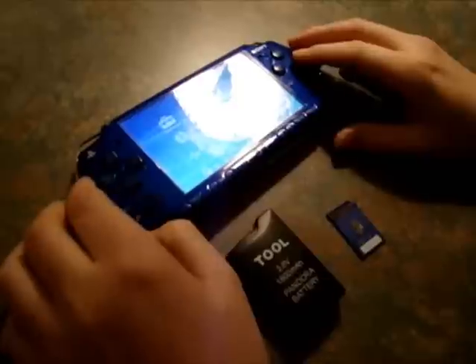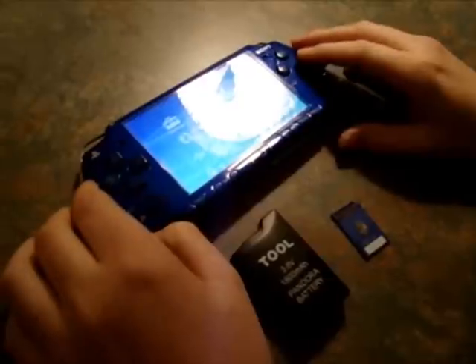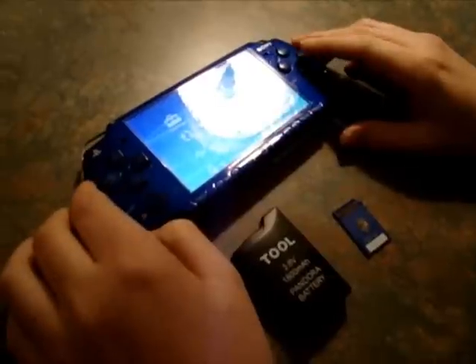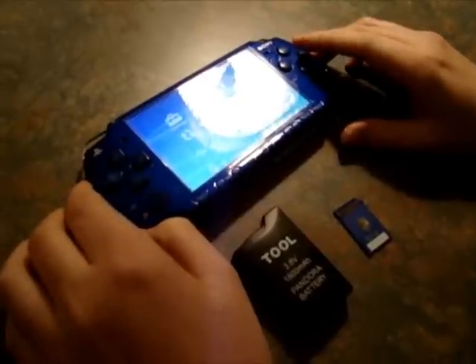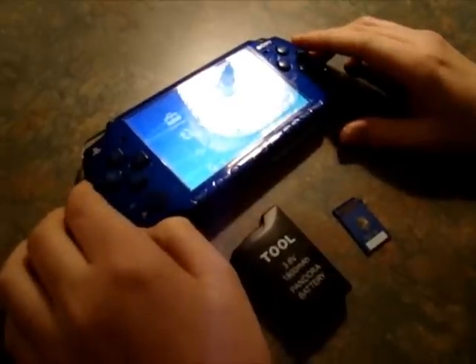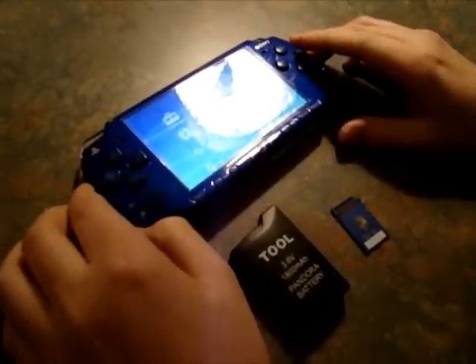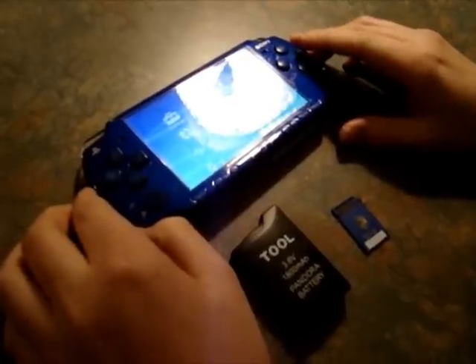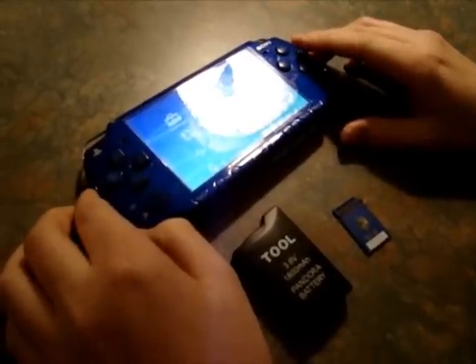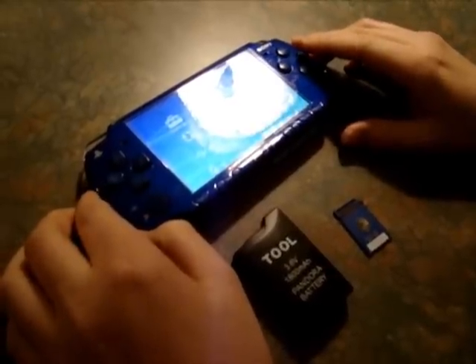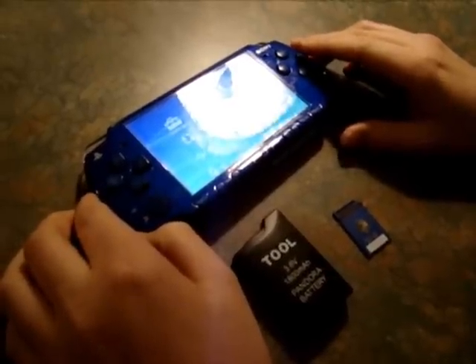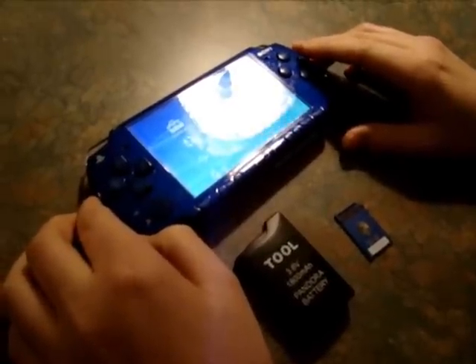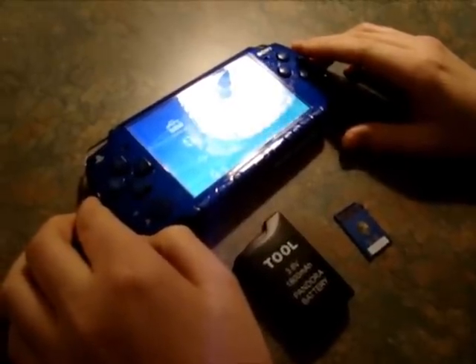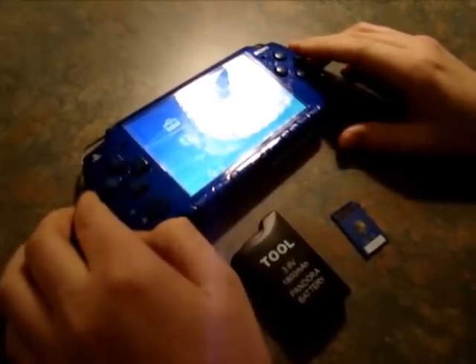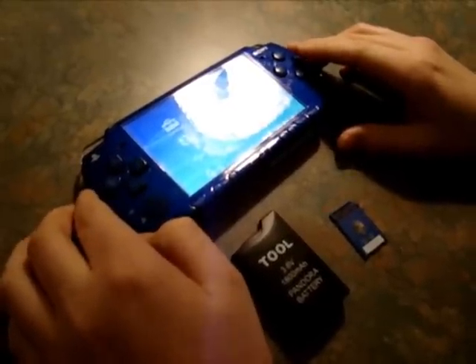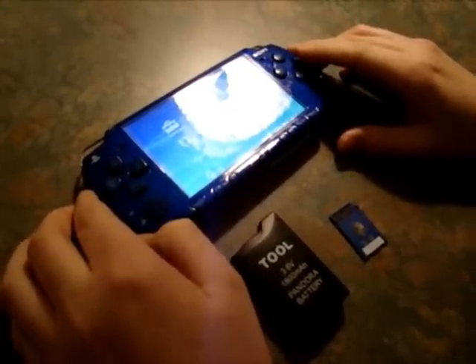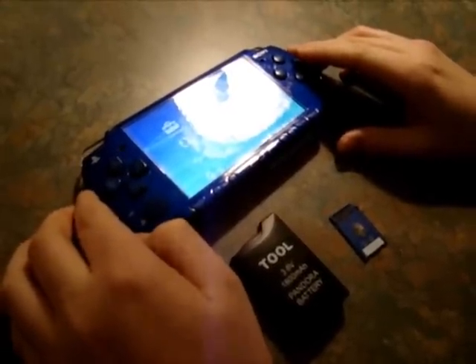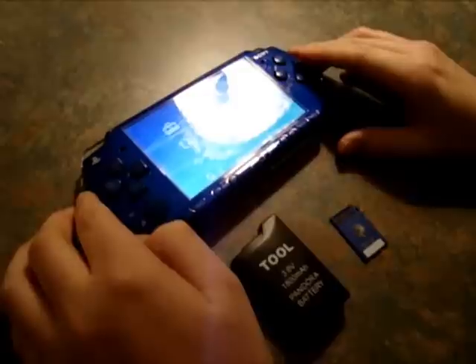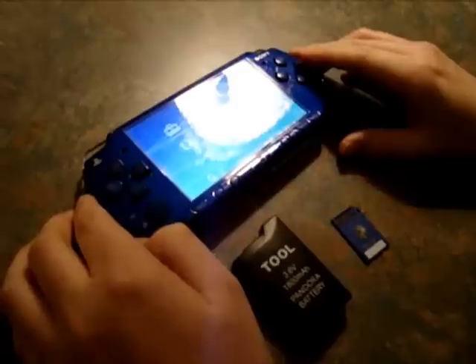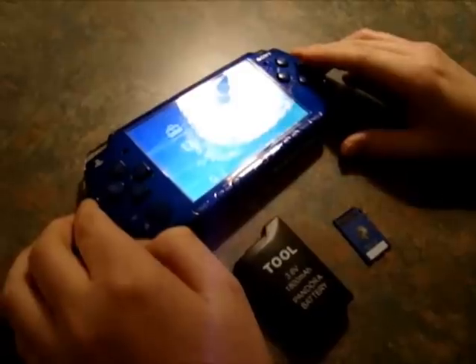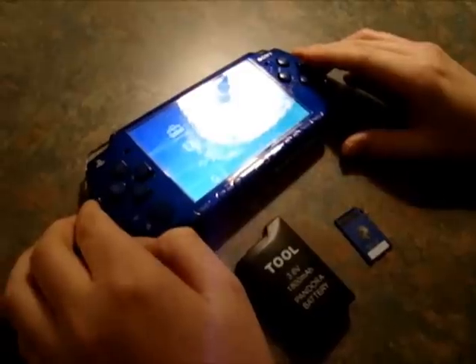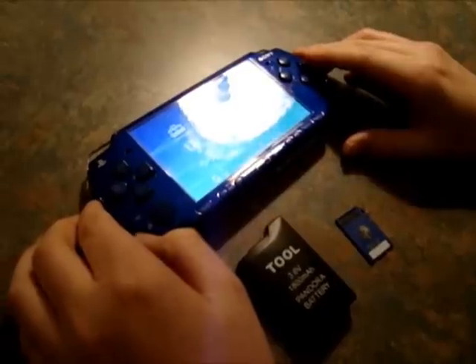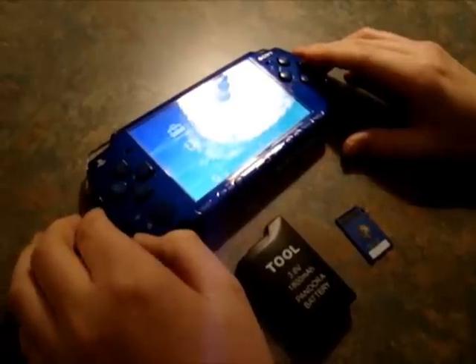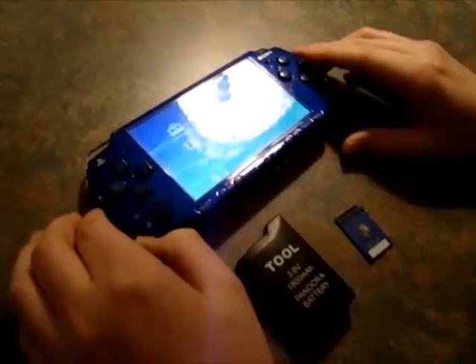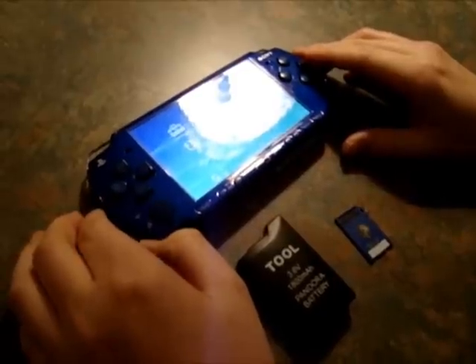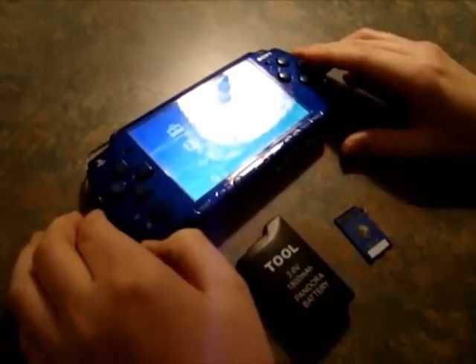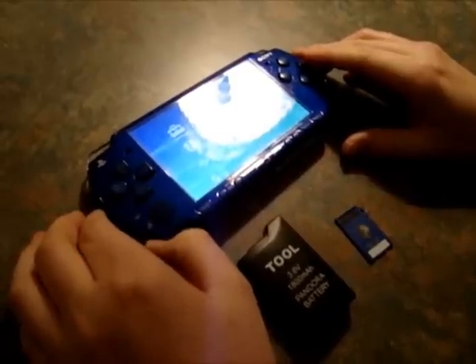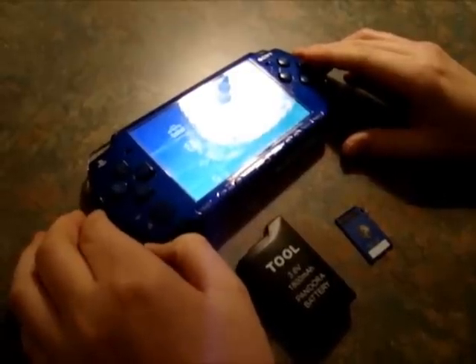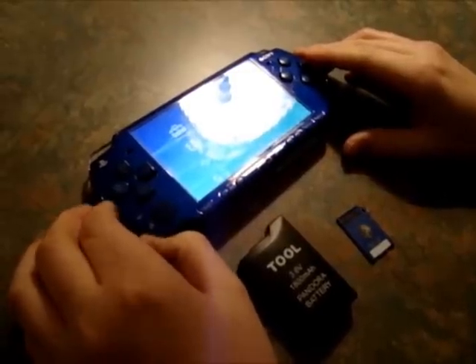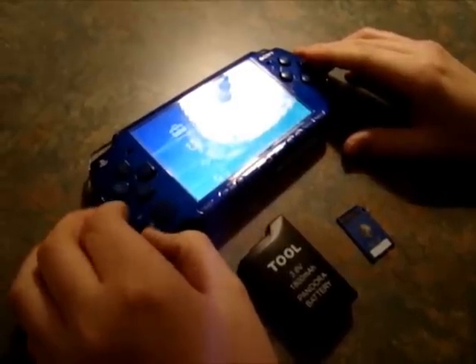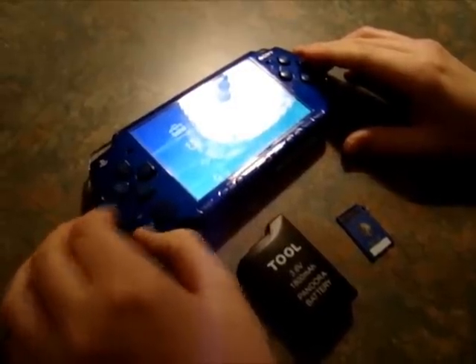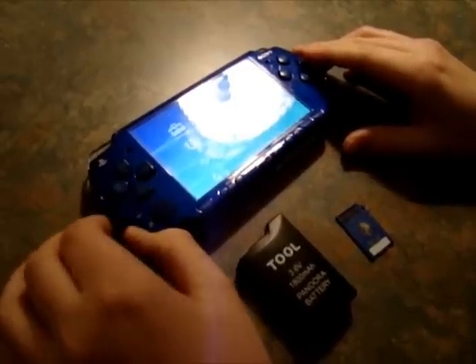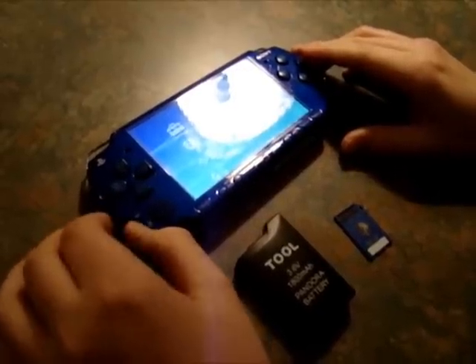Hey guys, it's Jailbreakist. For today's video, I'm going to show you guys how to mod your PSP, slim or fat.